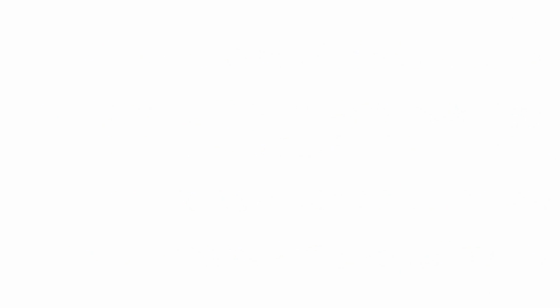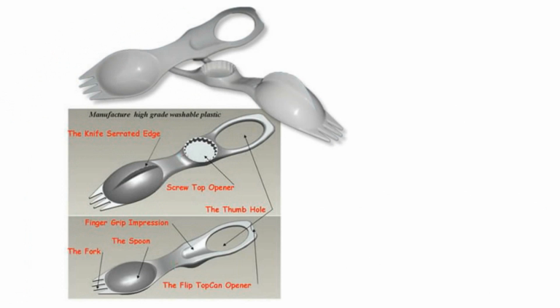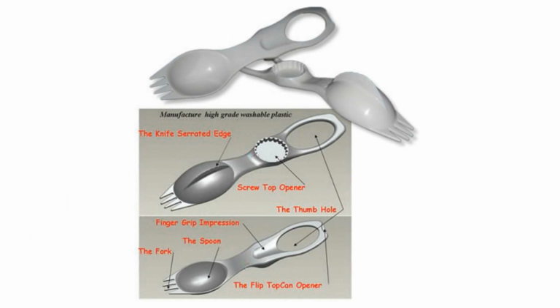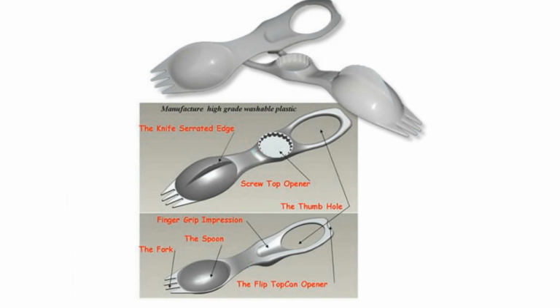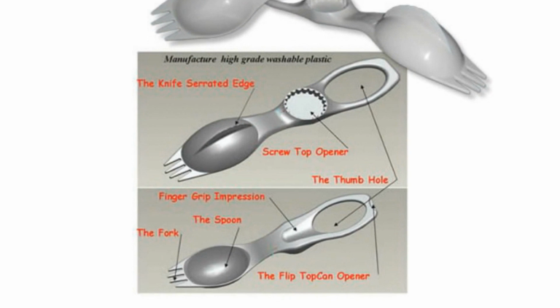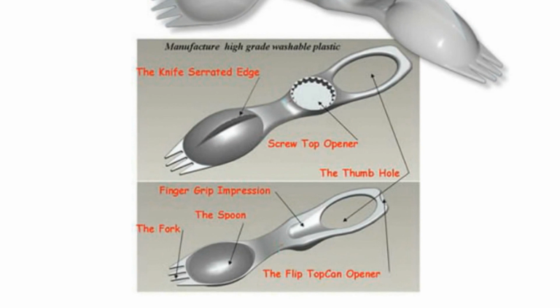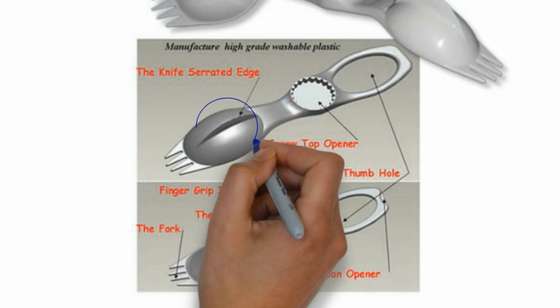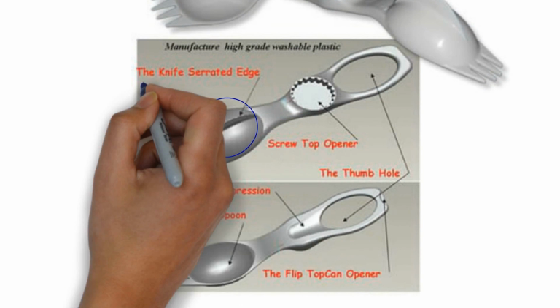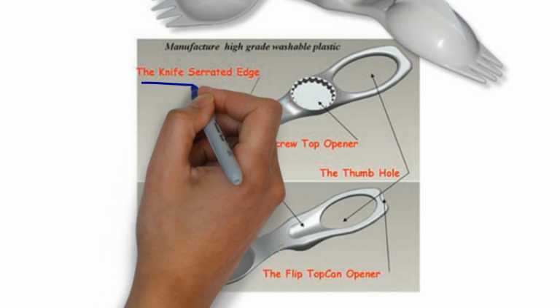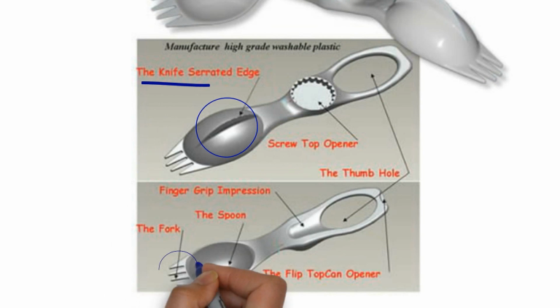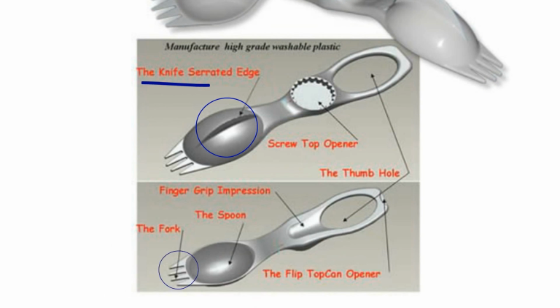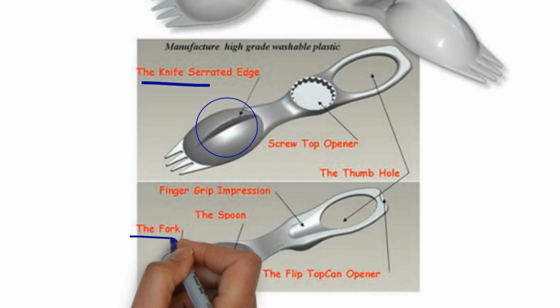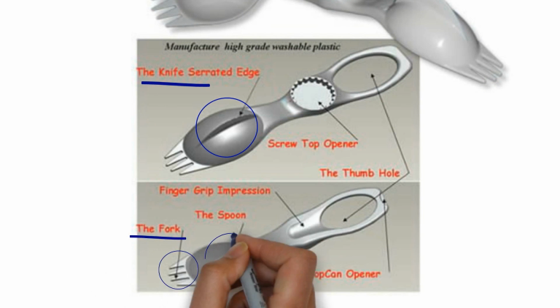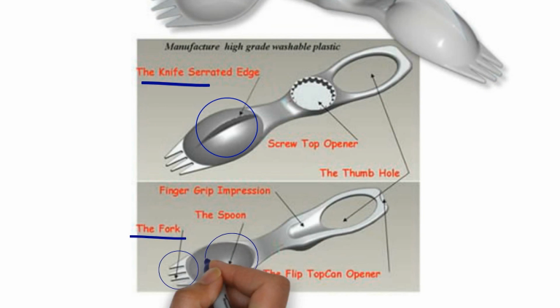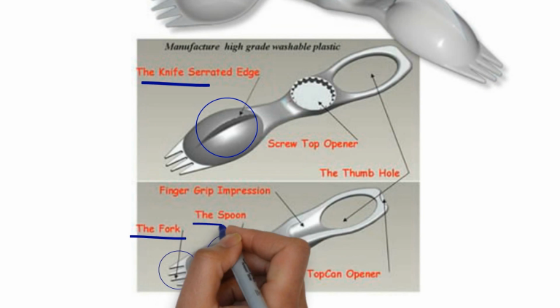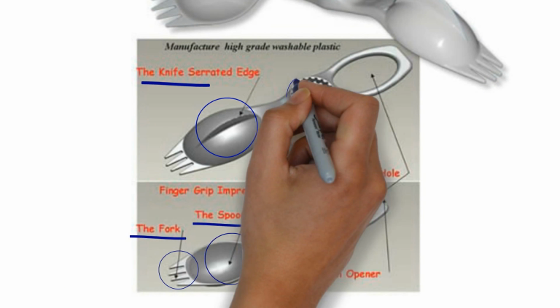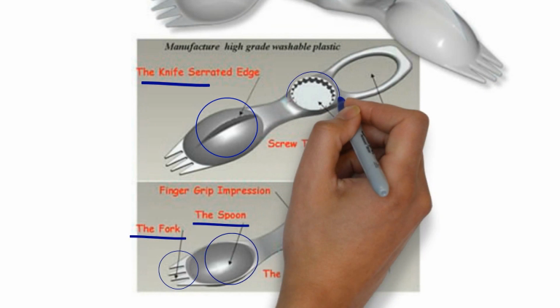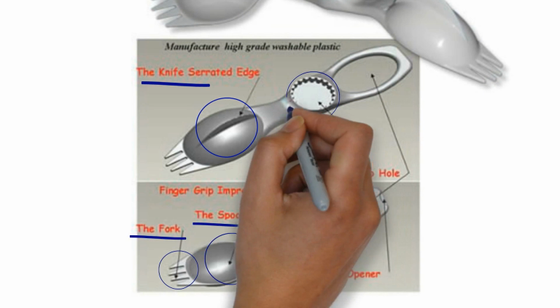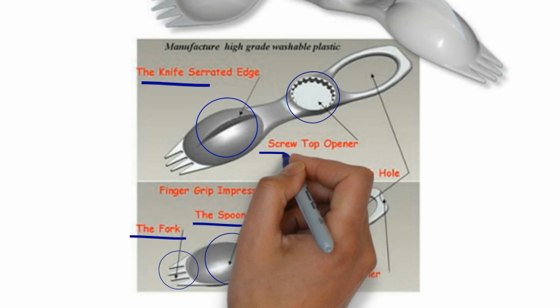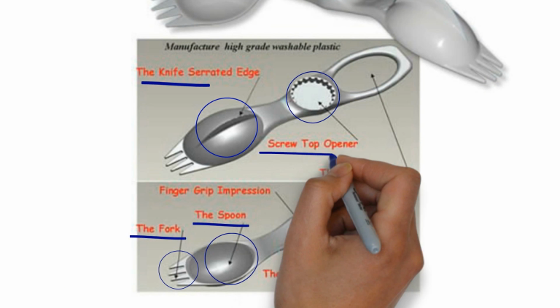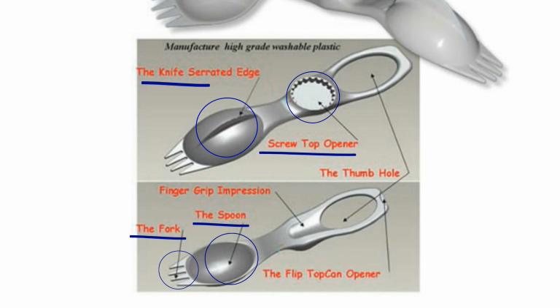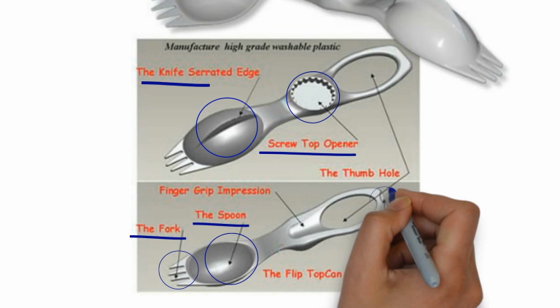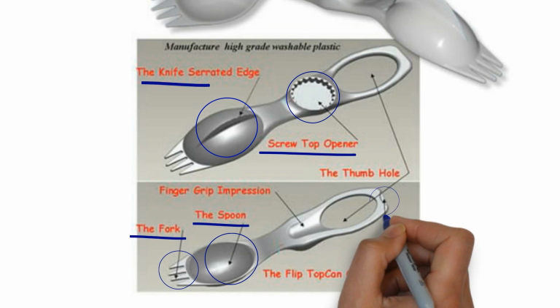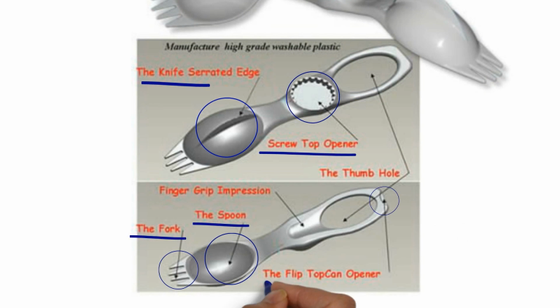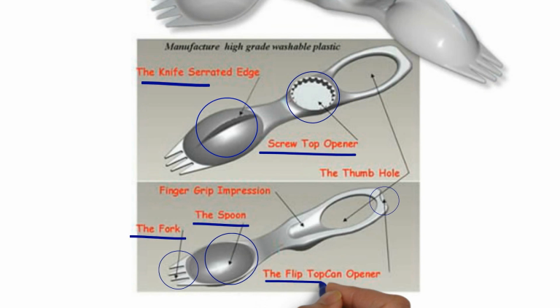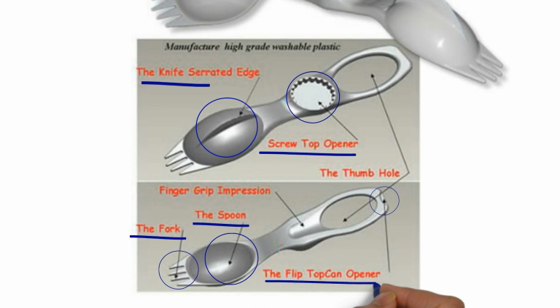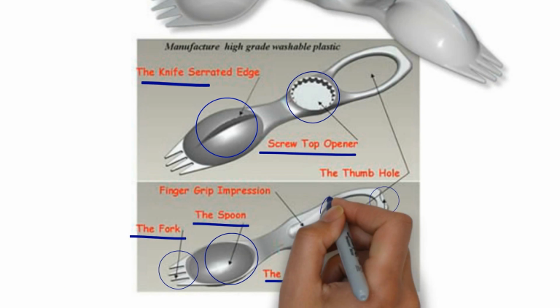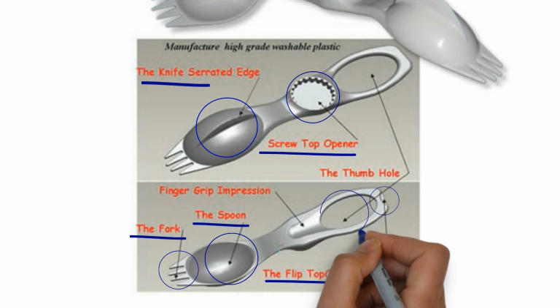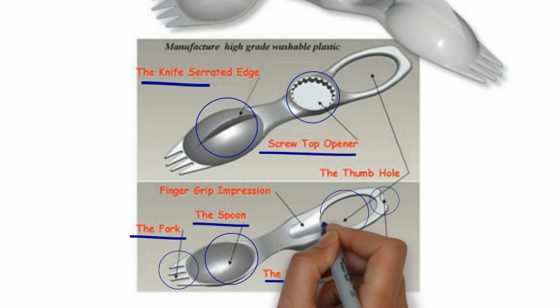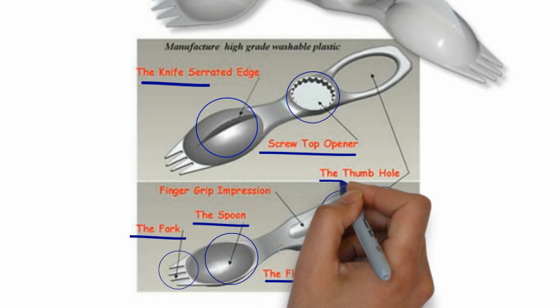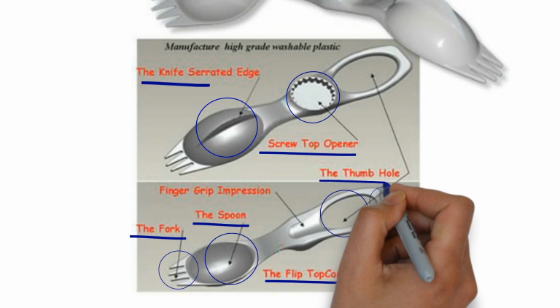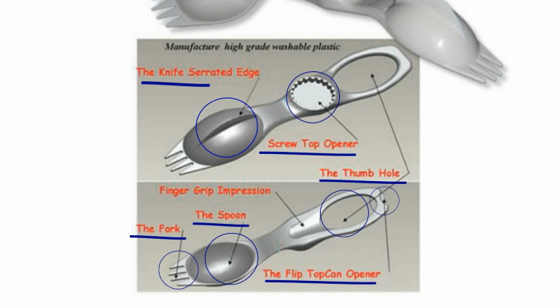KFS Utensil has knife, fork, spoon, screw top opener, flip top opener, and thumb hole opener.